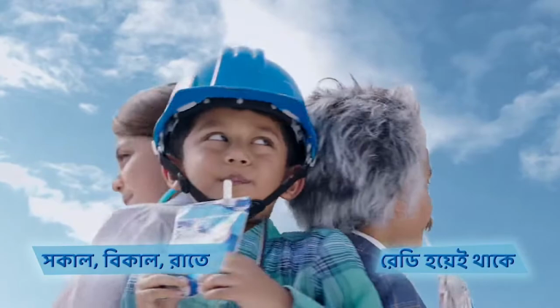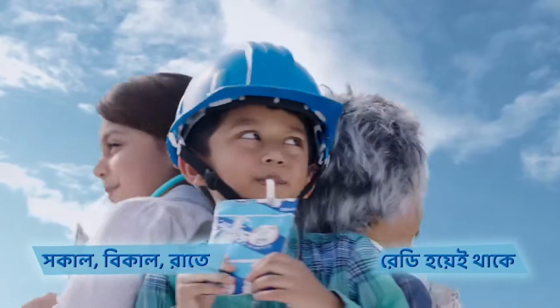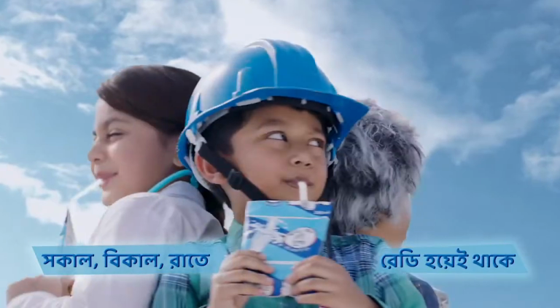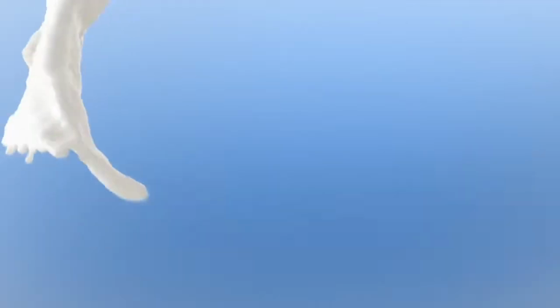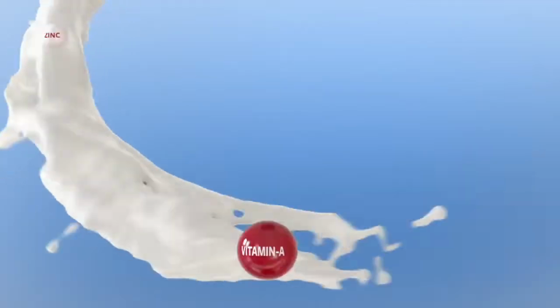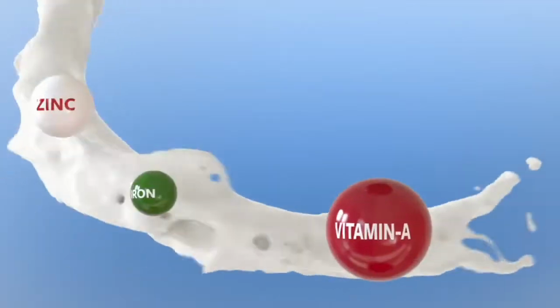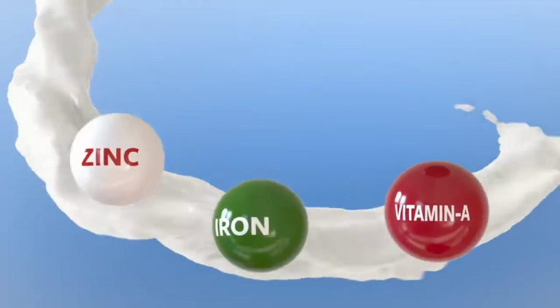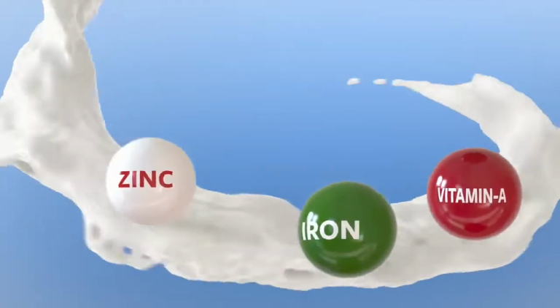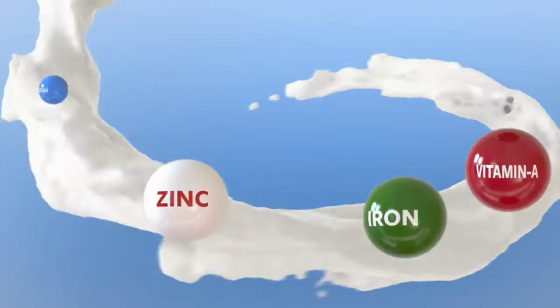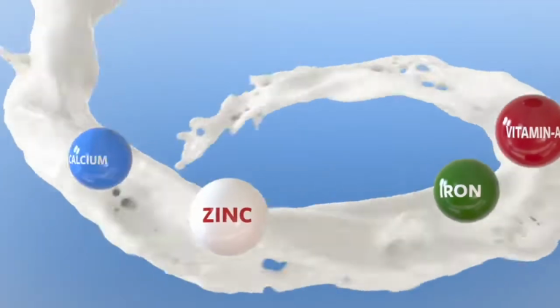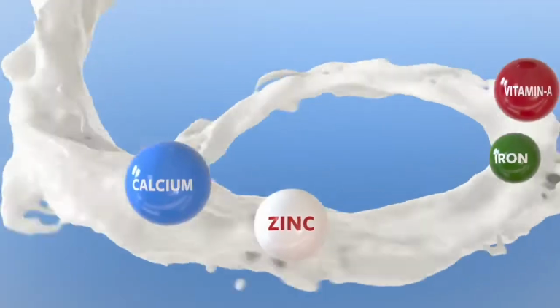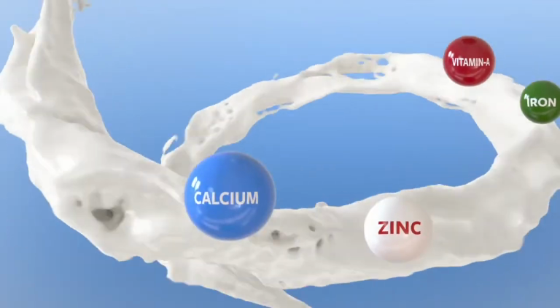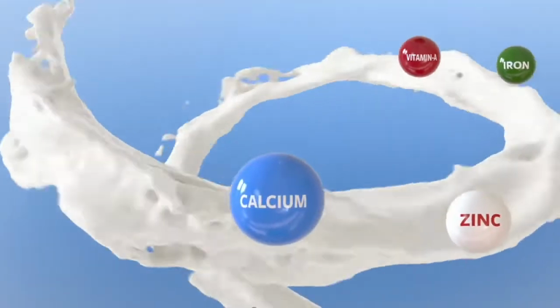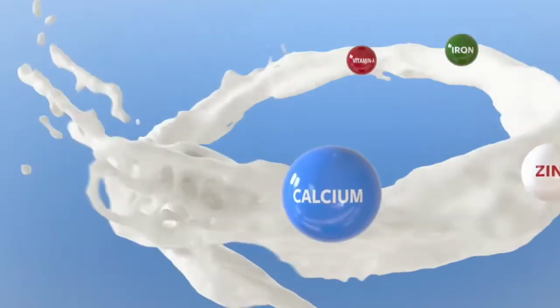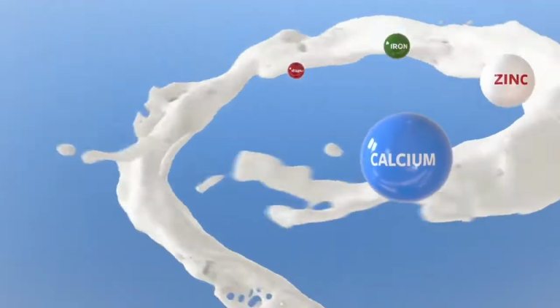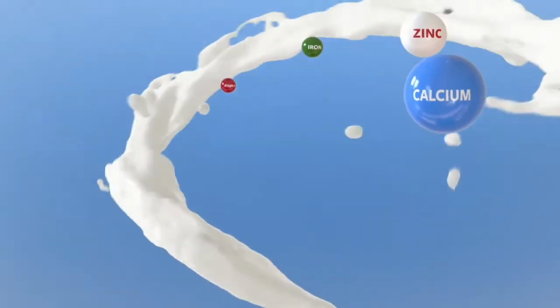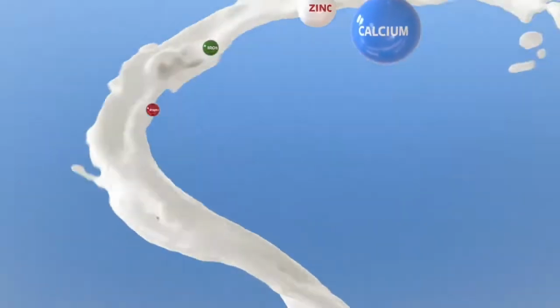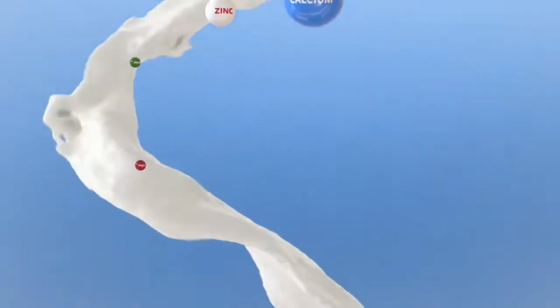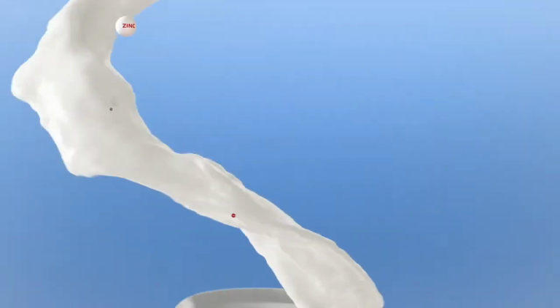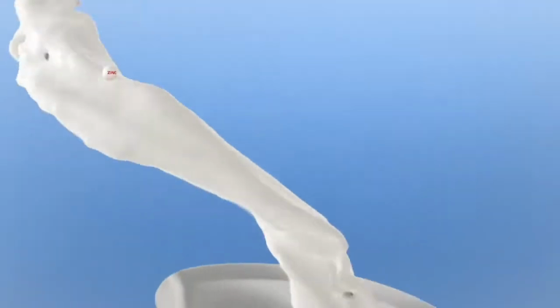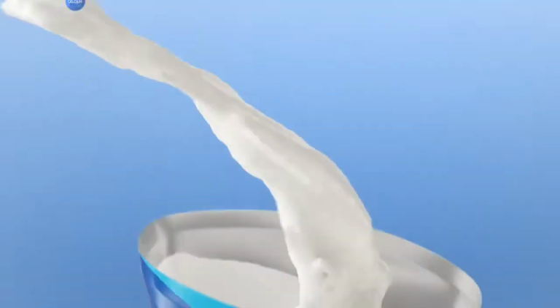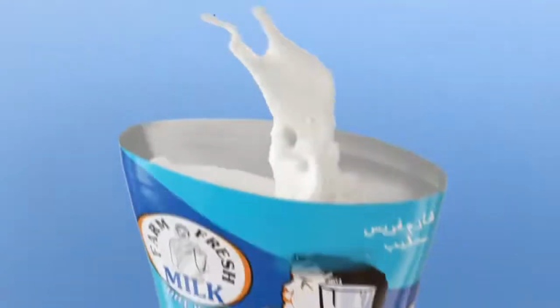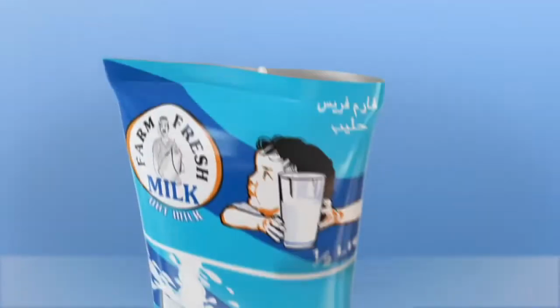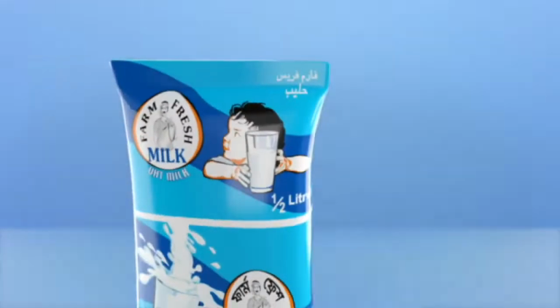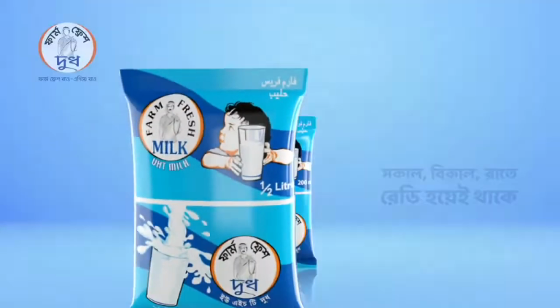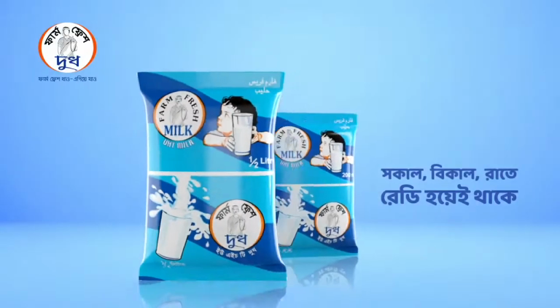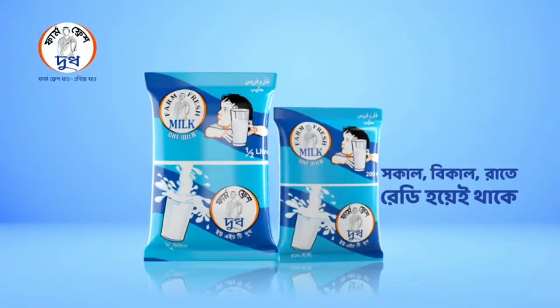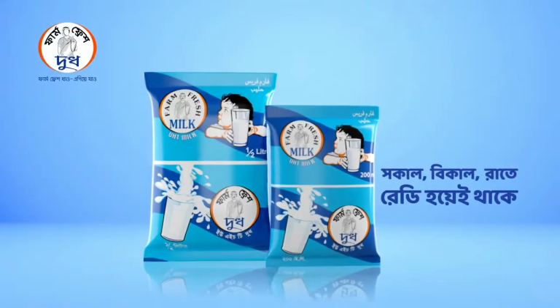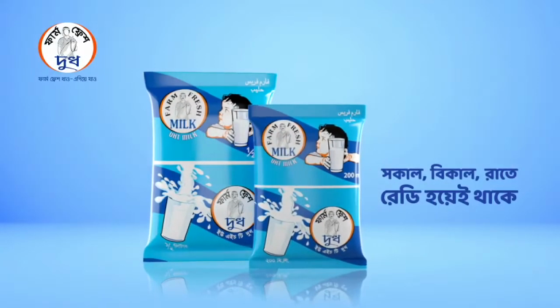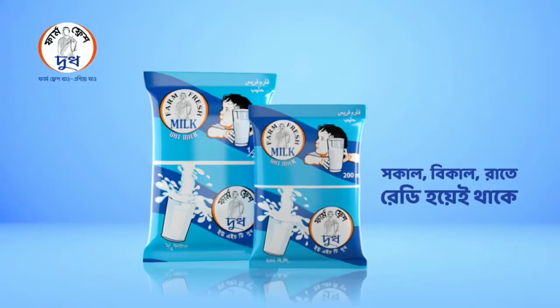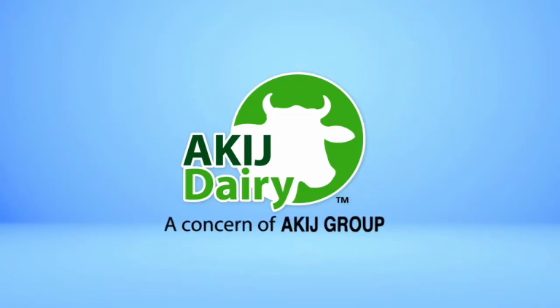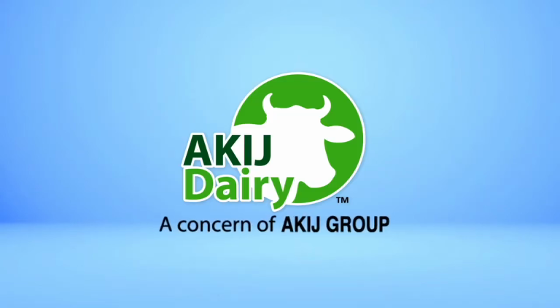With Vitamins, Calcium, Iron, Zinc, and more. For the one — in patient milk — Firm Fresh UHT milk.